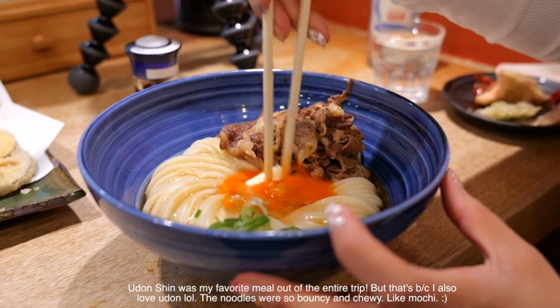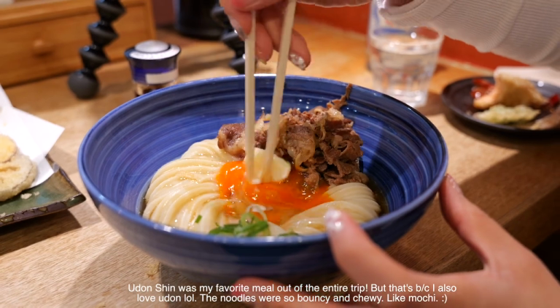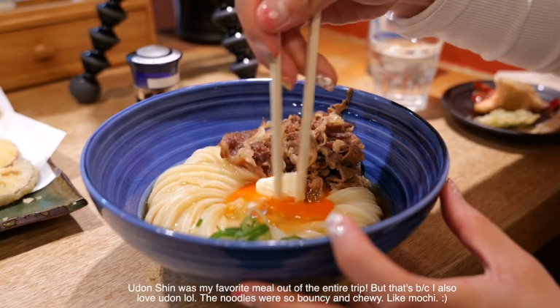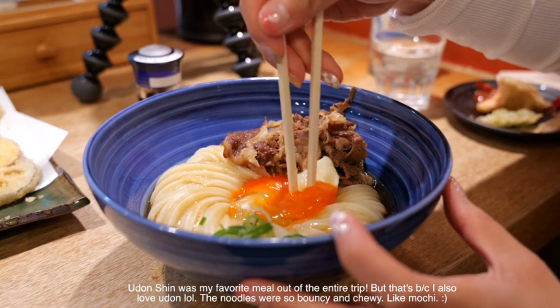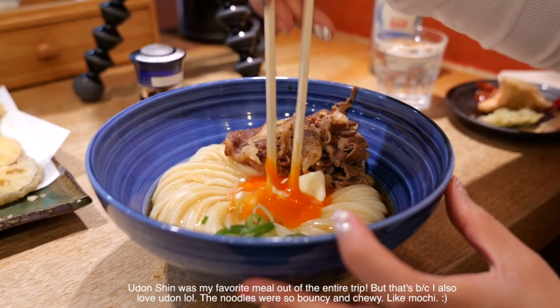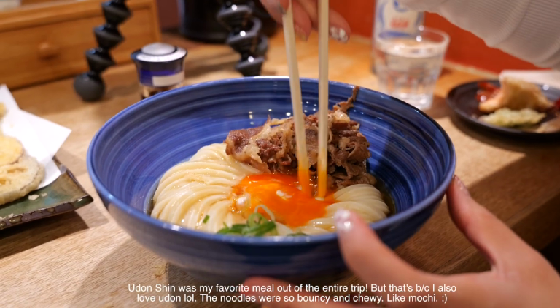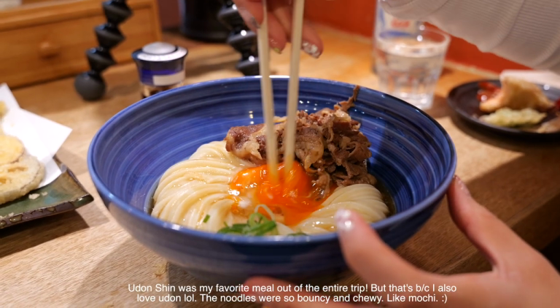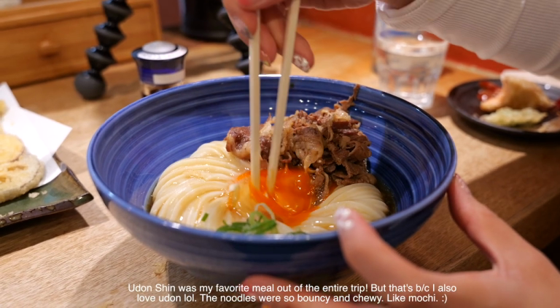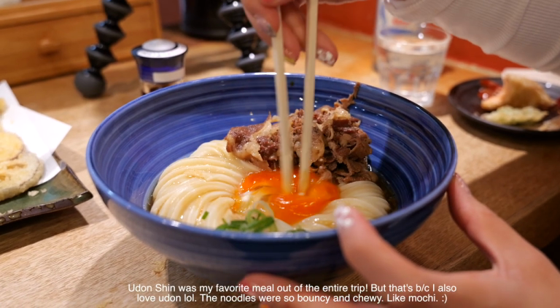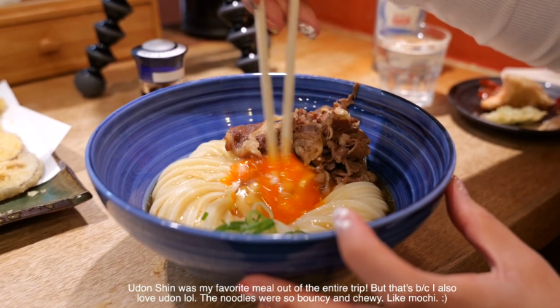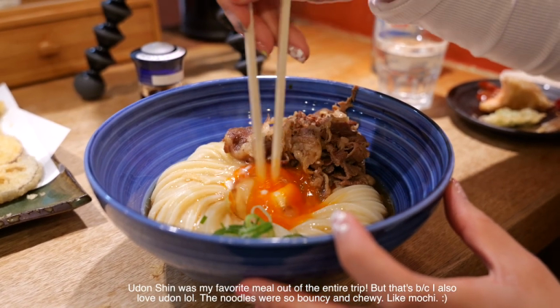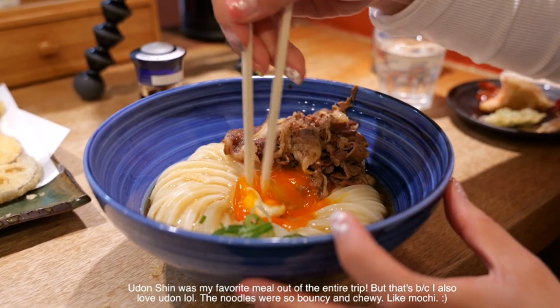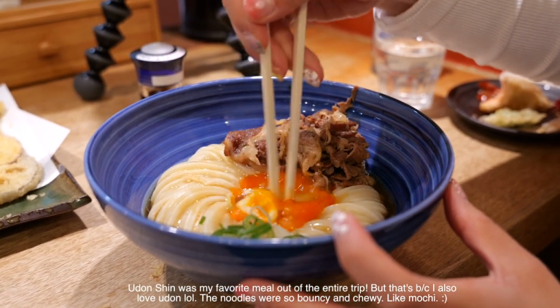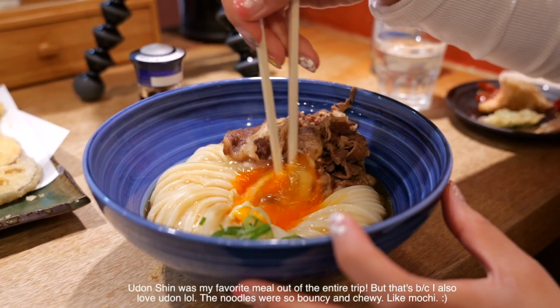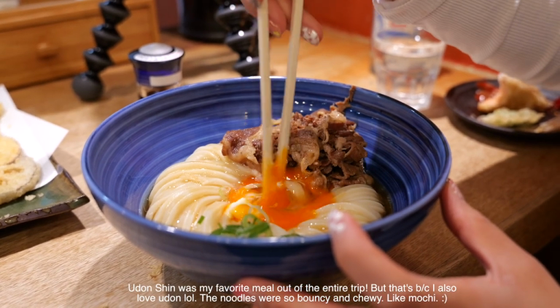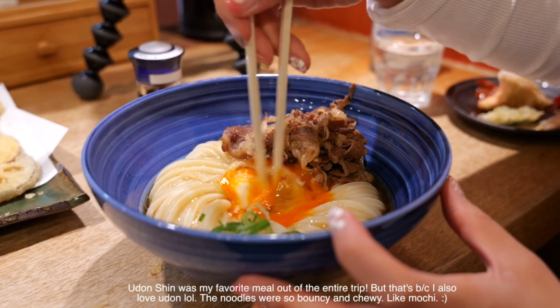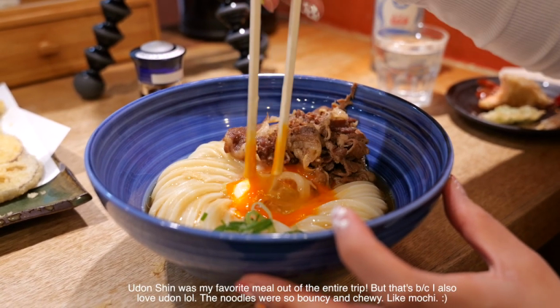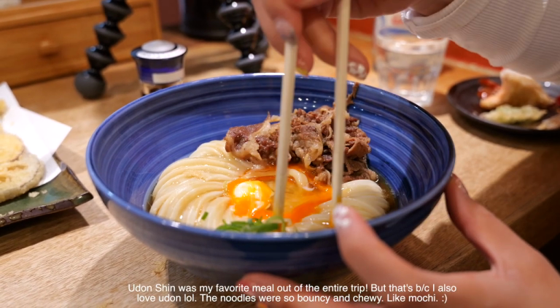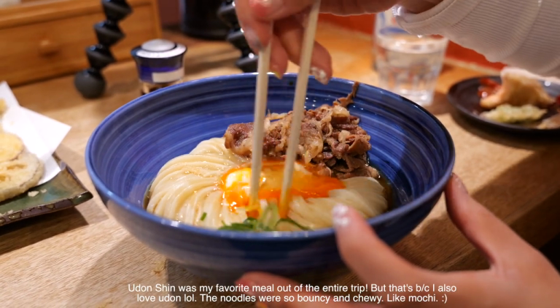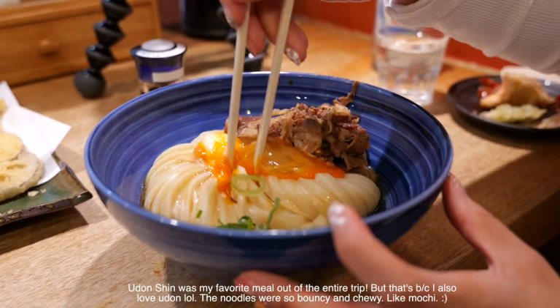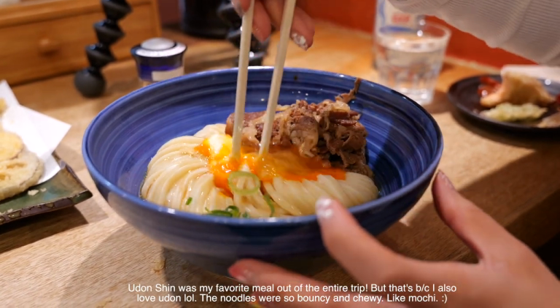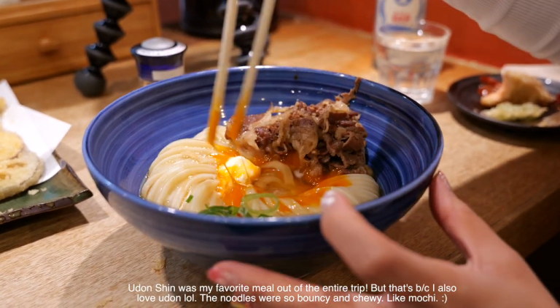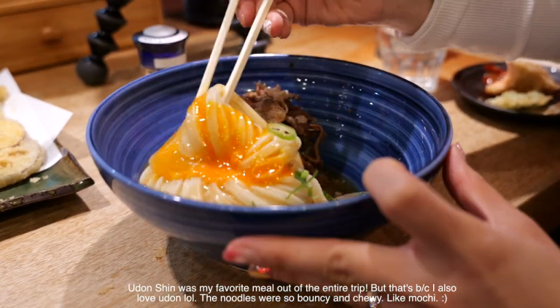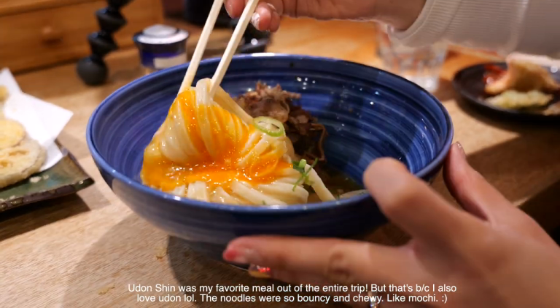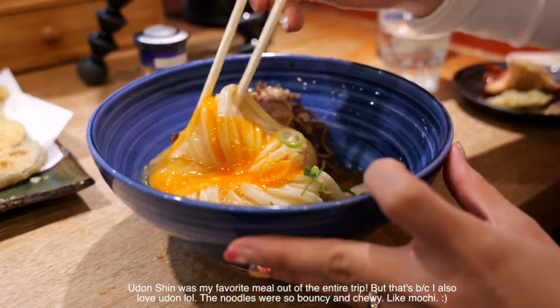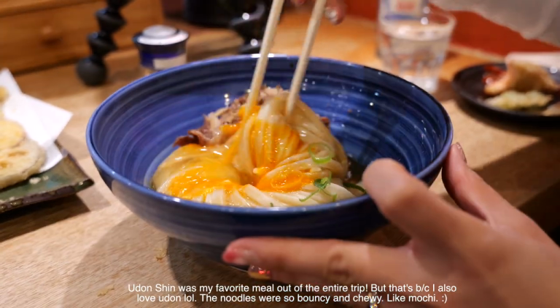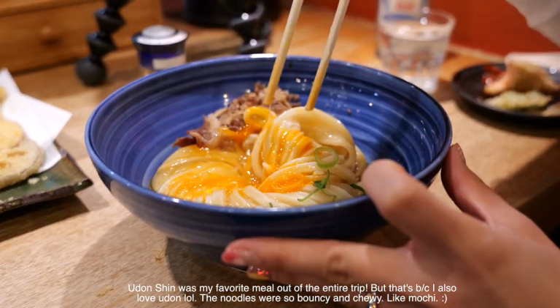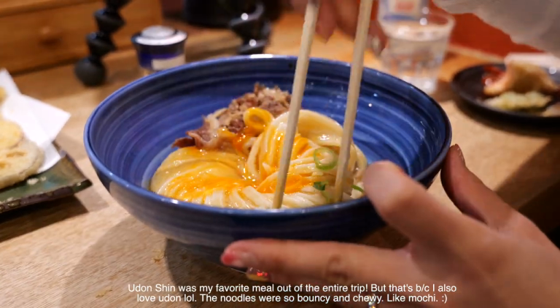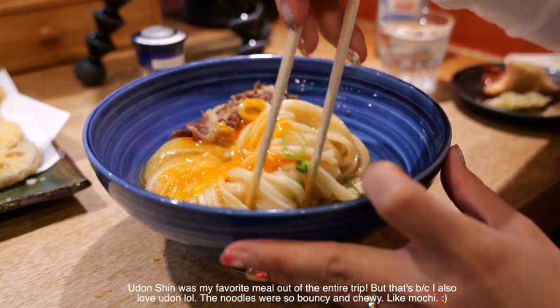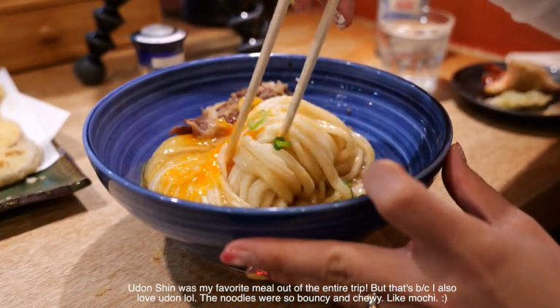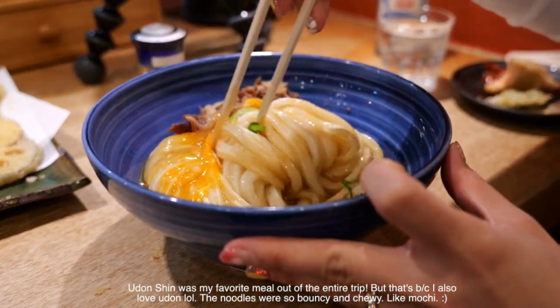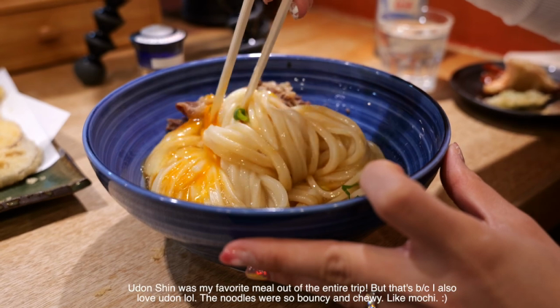I'm just going to mix the egg and the butter together. There's a little bit of soup on the bottom.